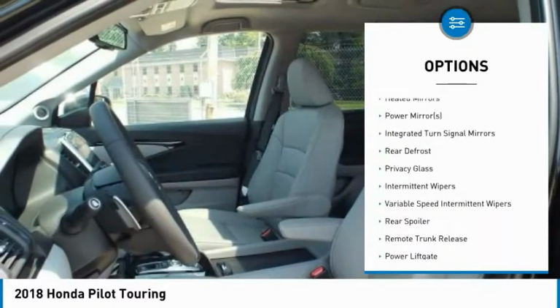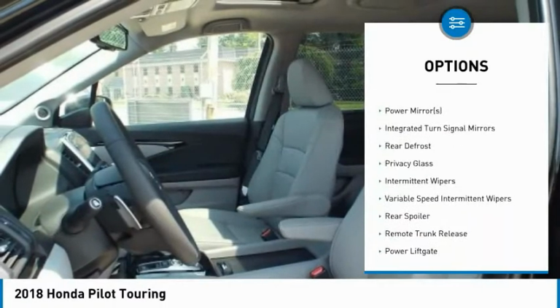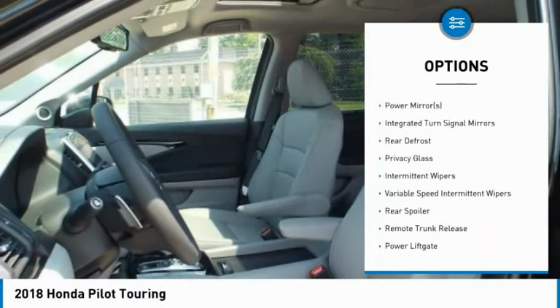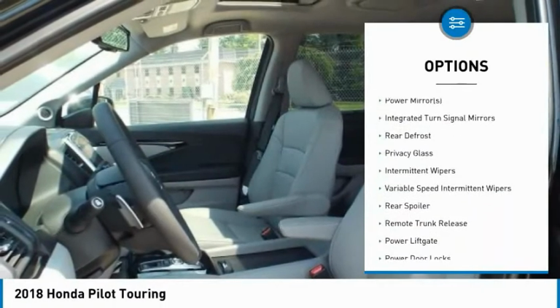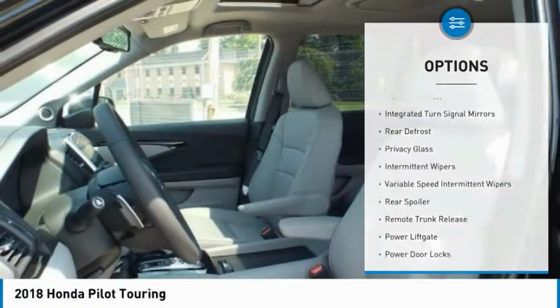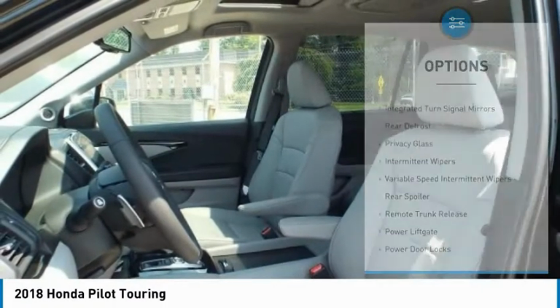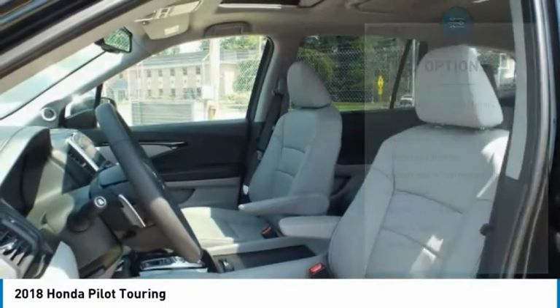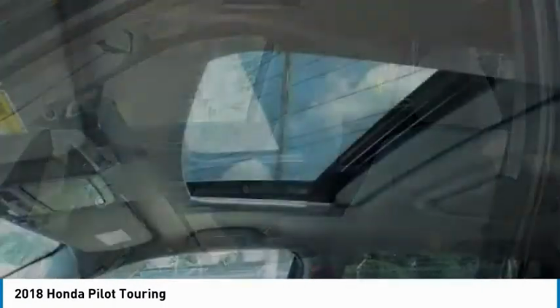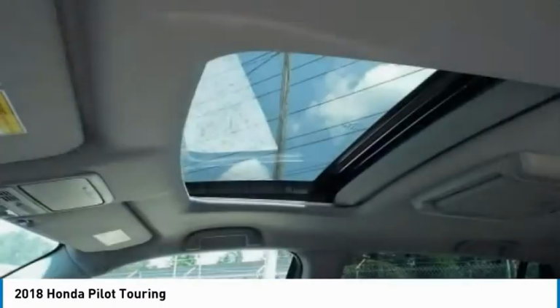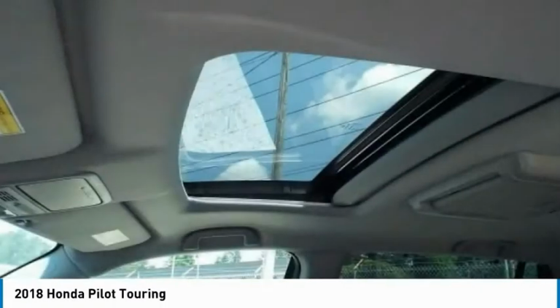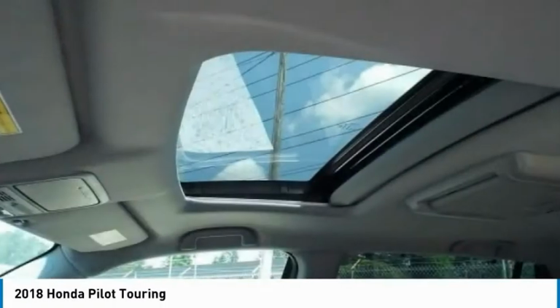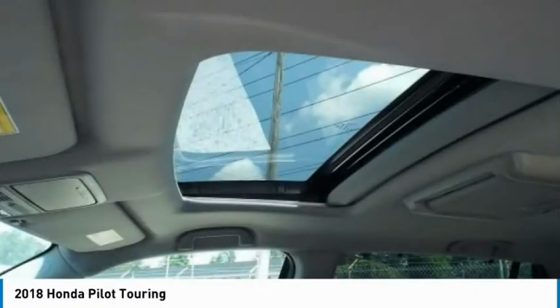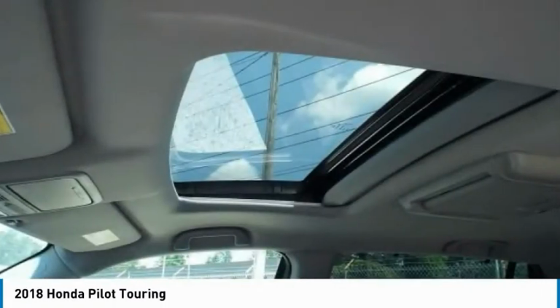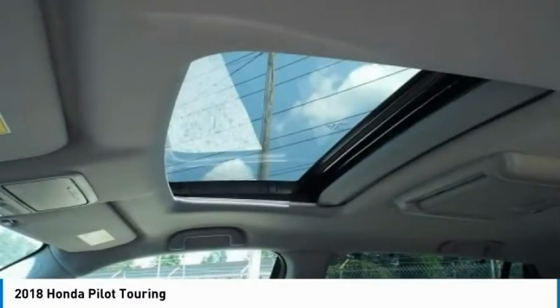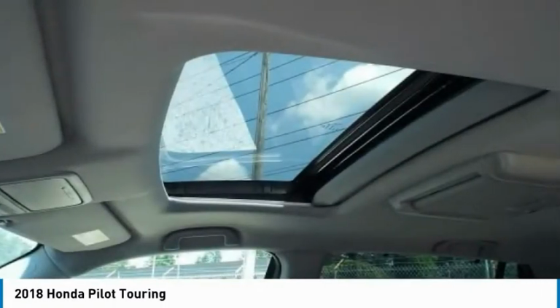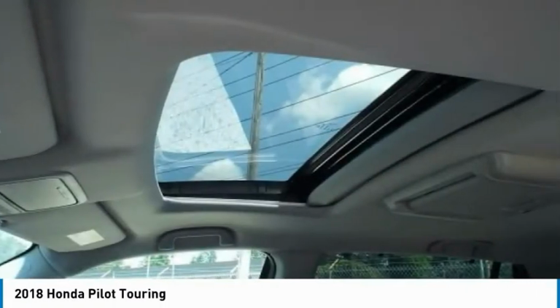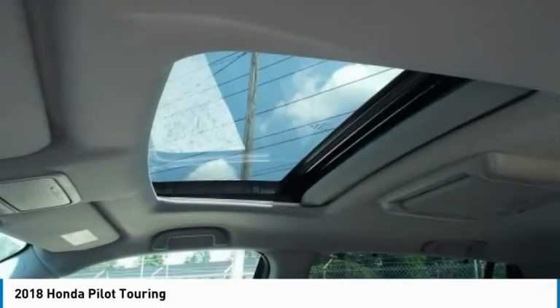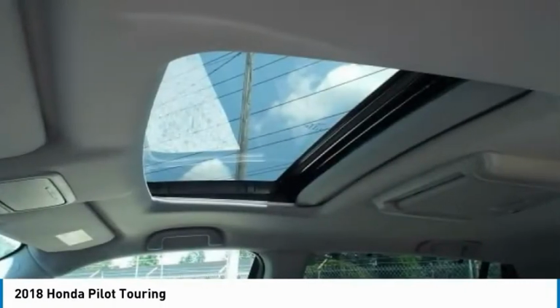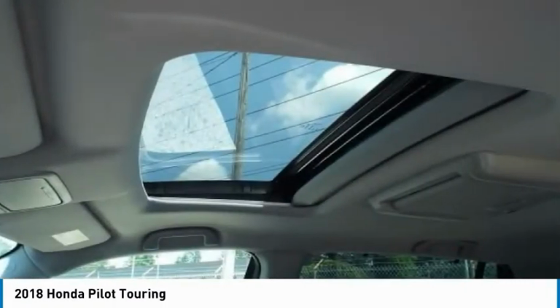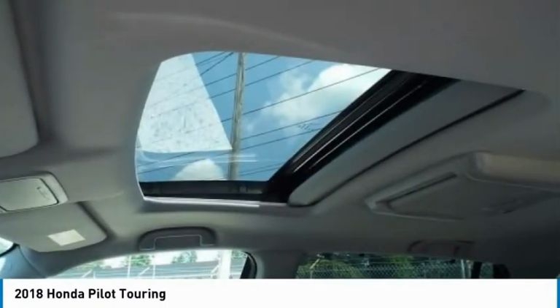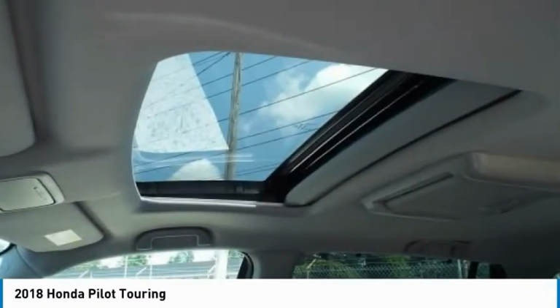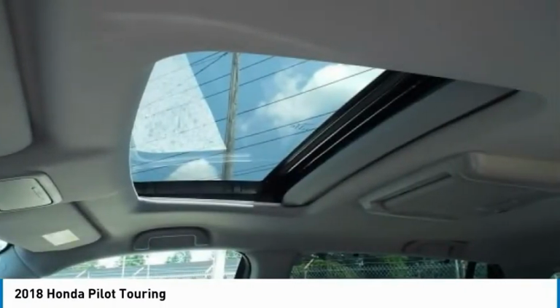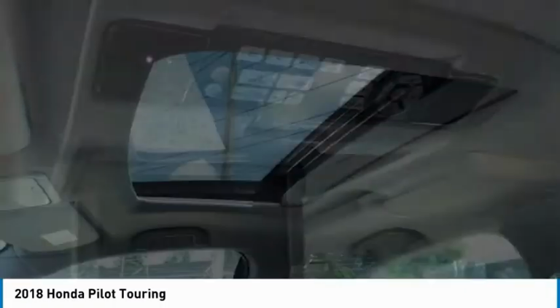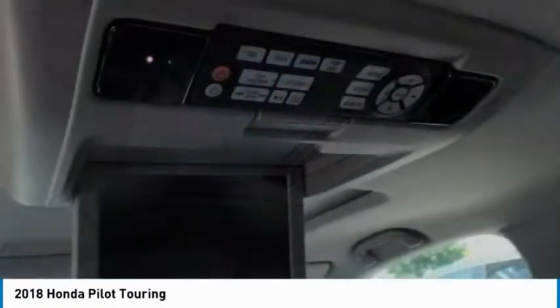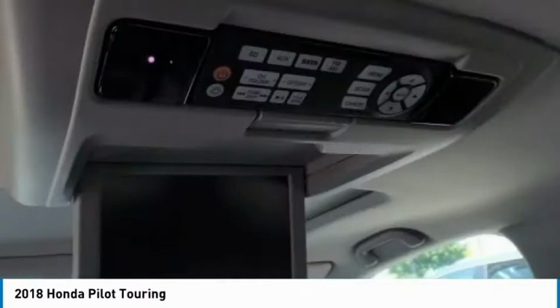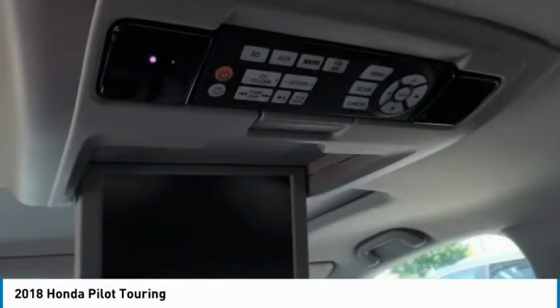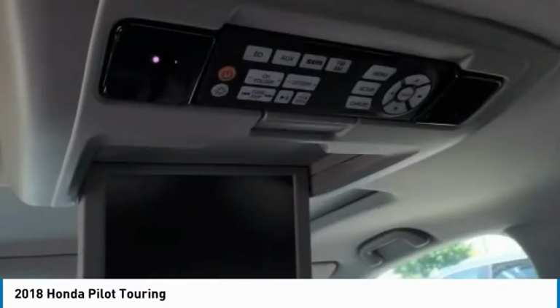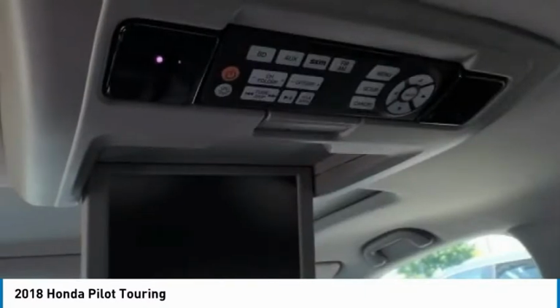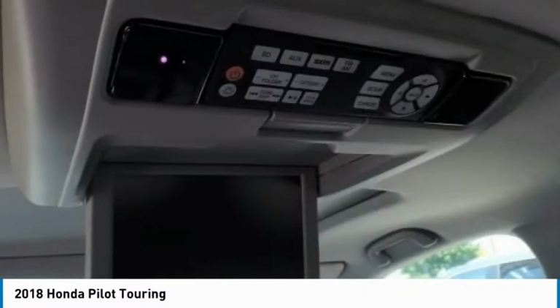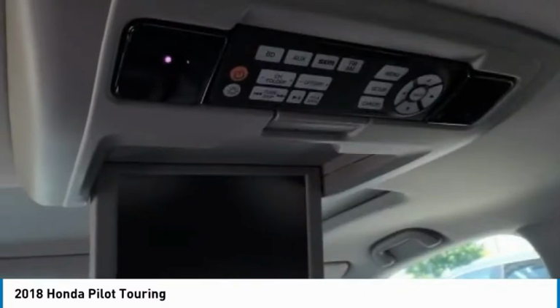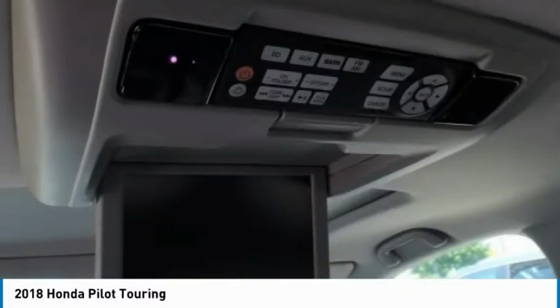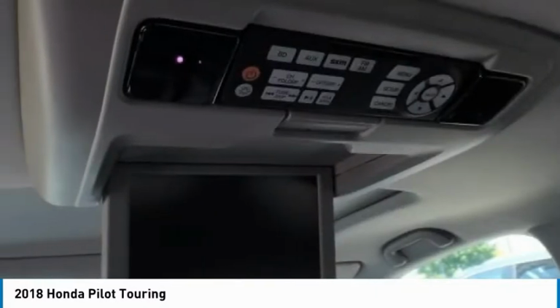Steering wheel audio controls, traction control, backup camera, anti-lock braking system.